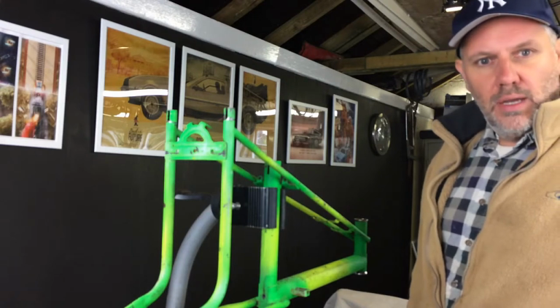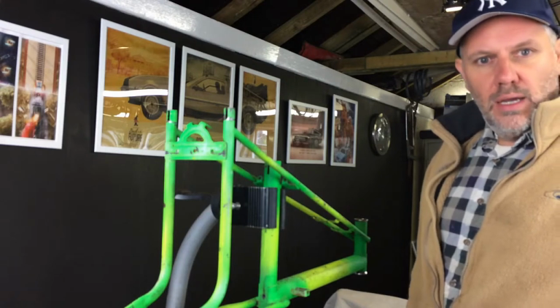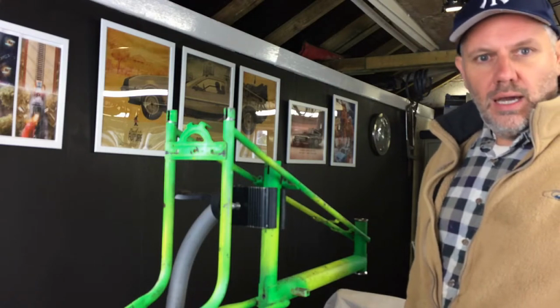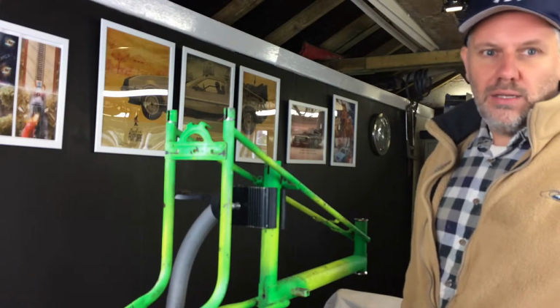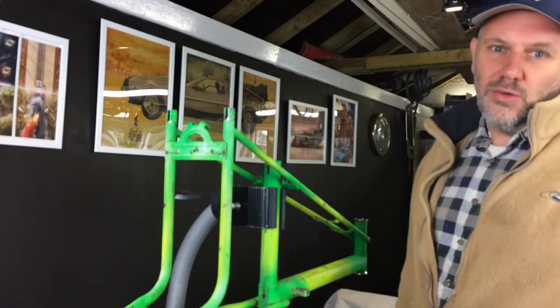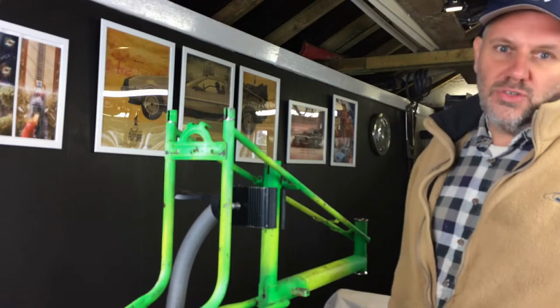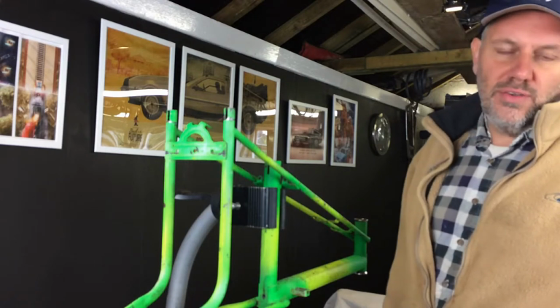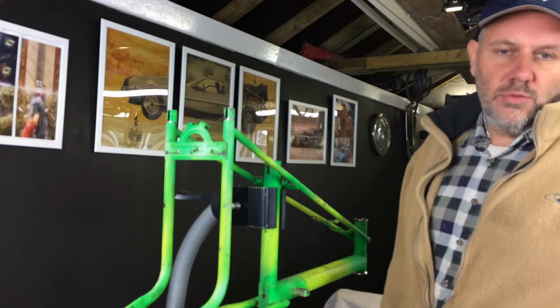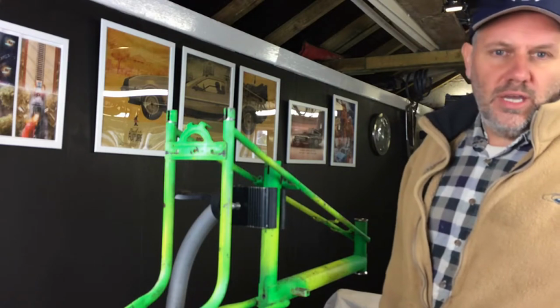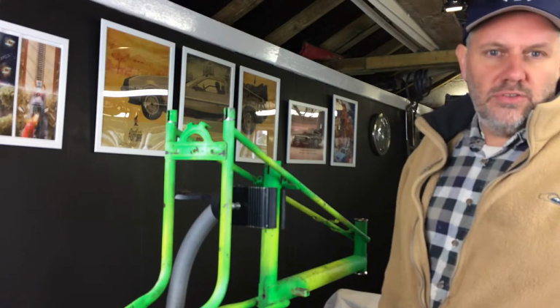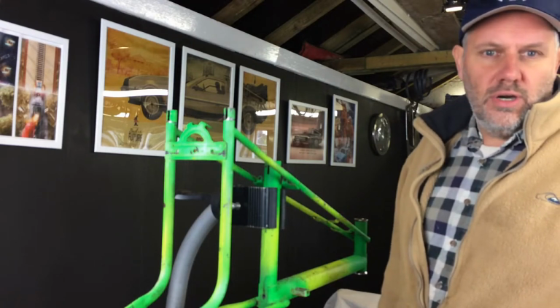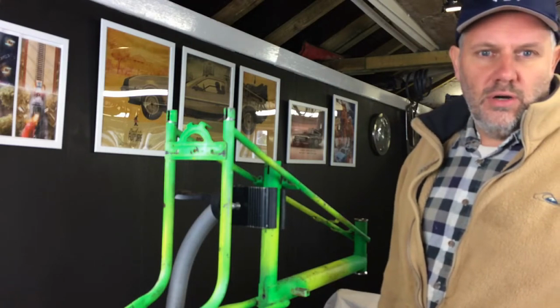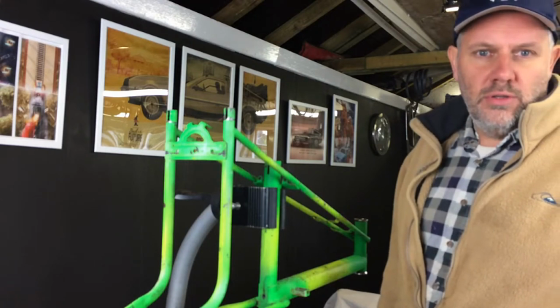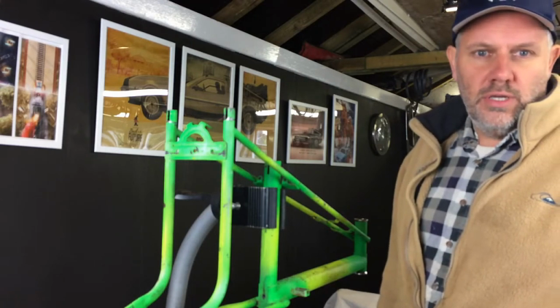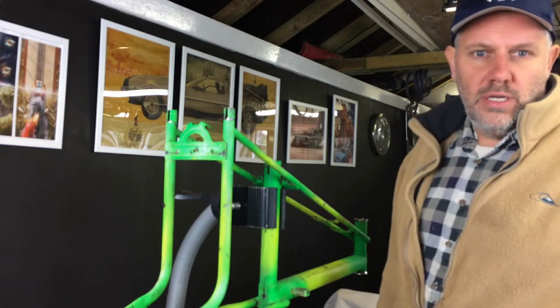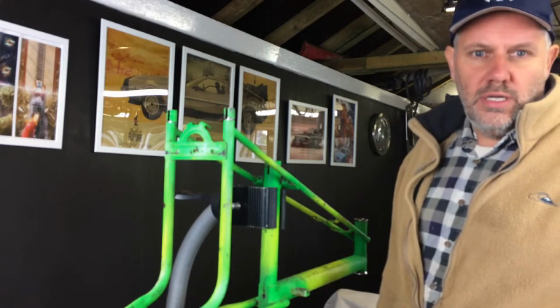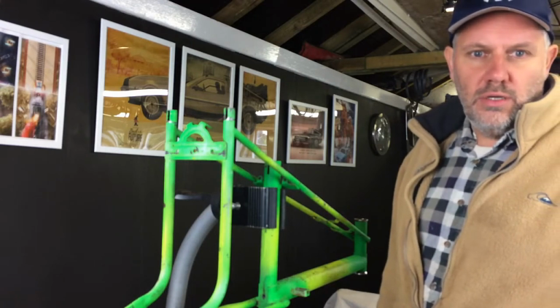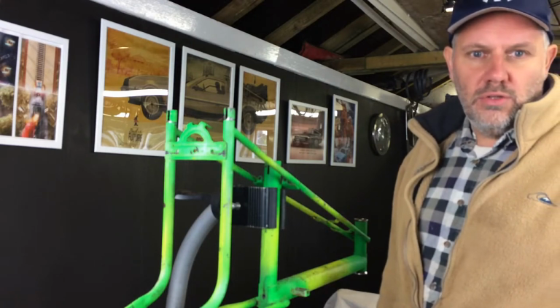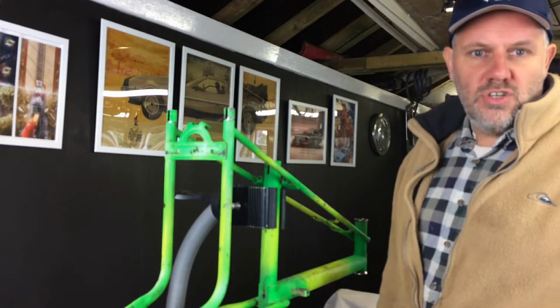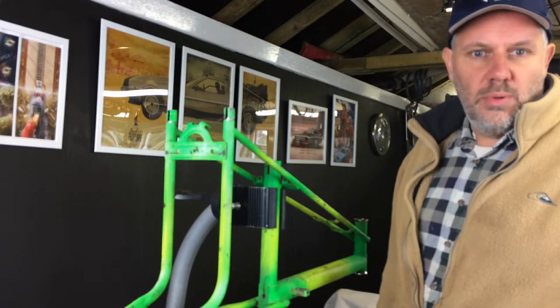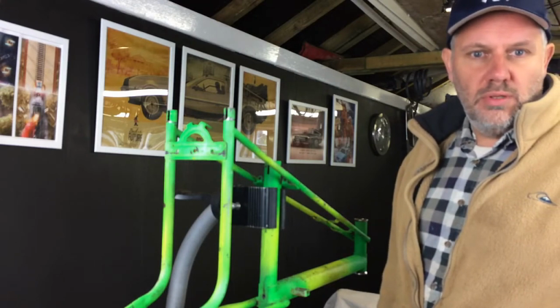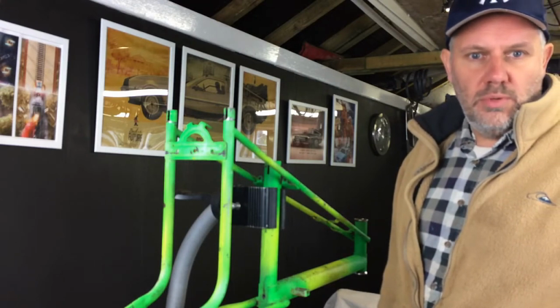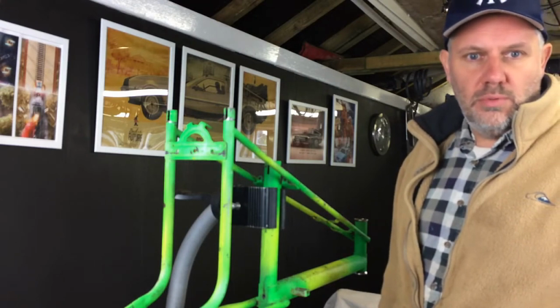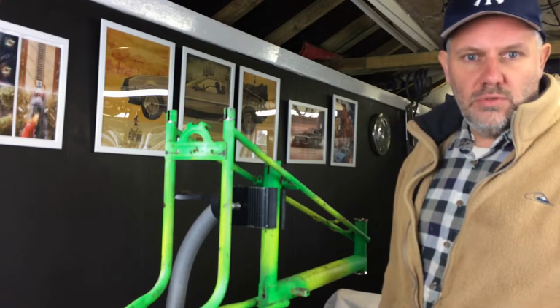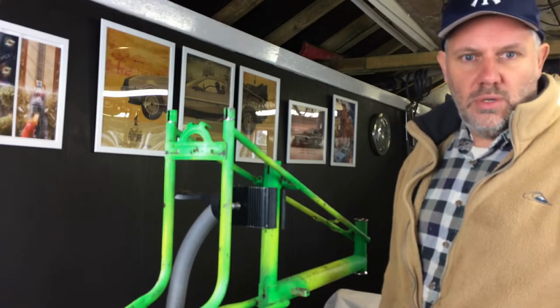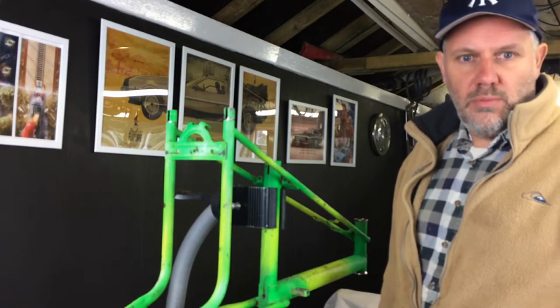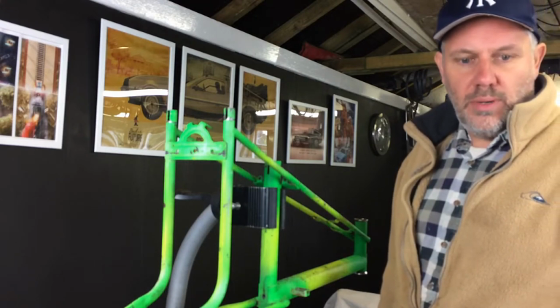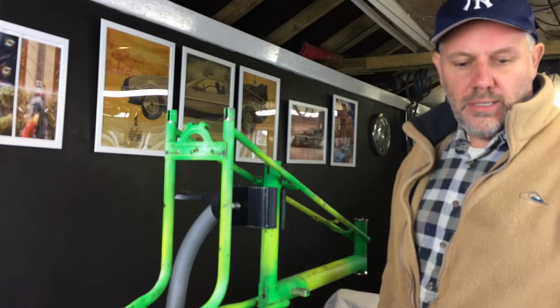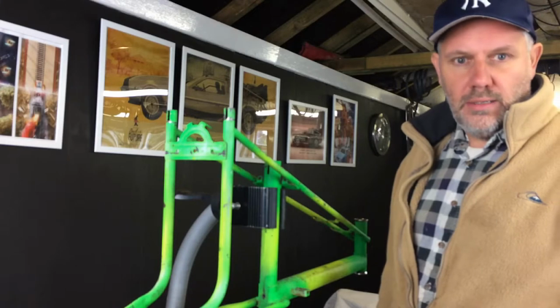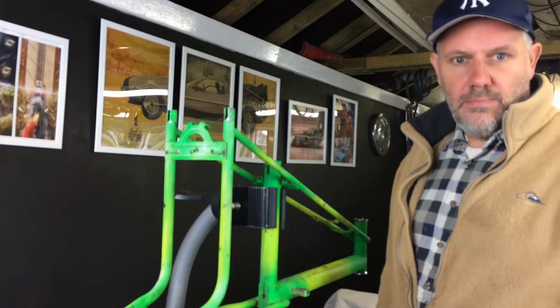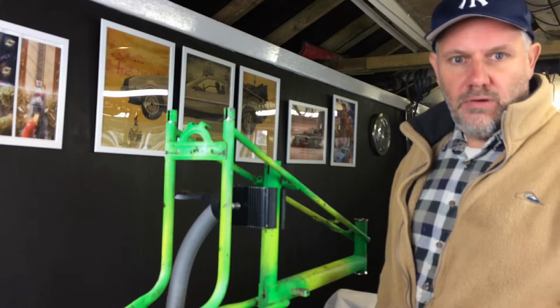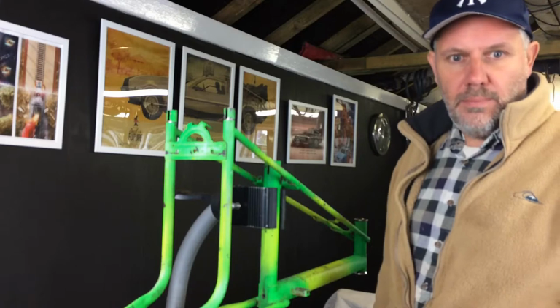I'll also give you an update on the other chopper - the purple chopper bike.